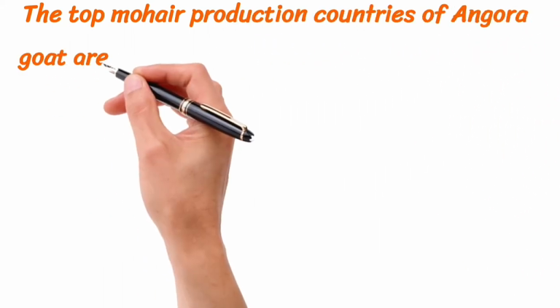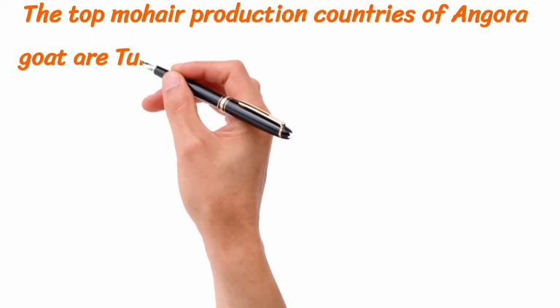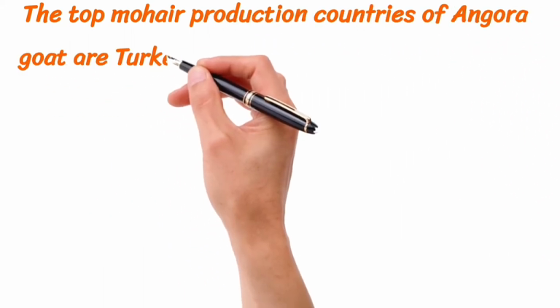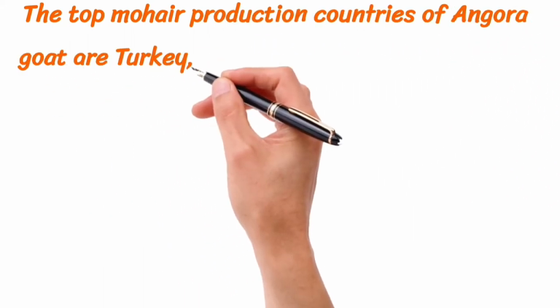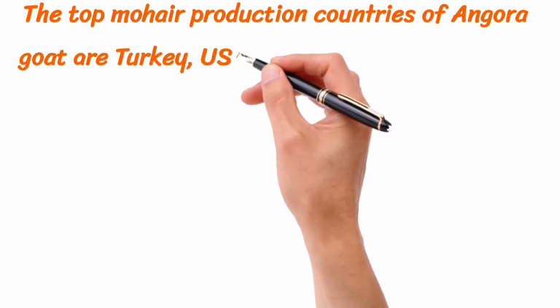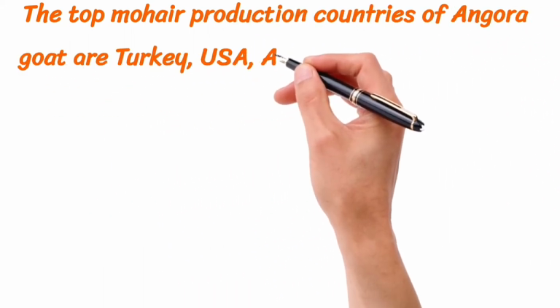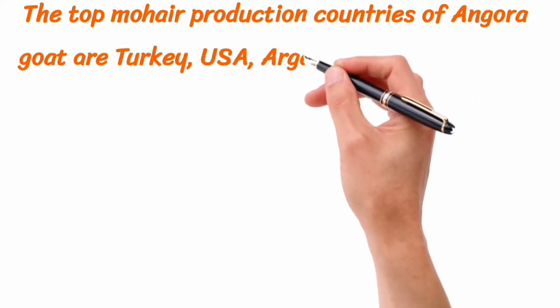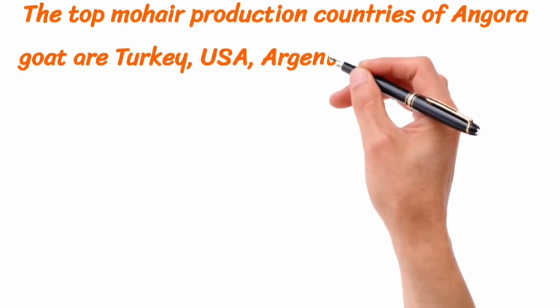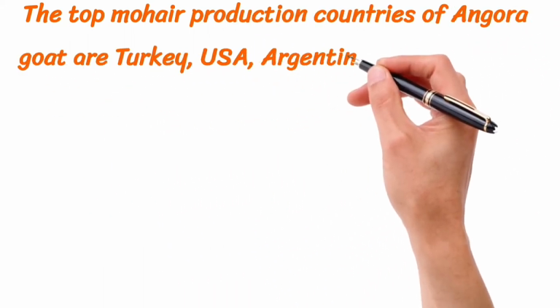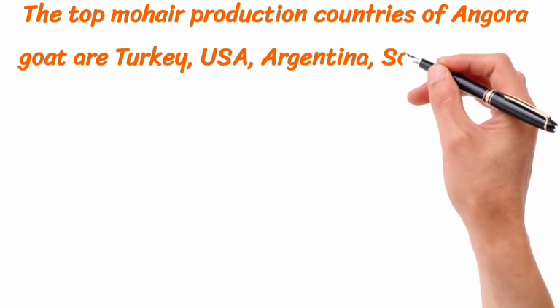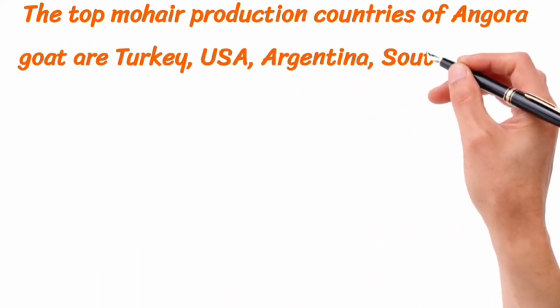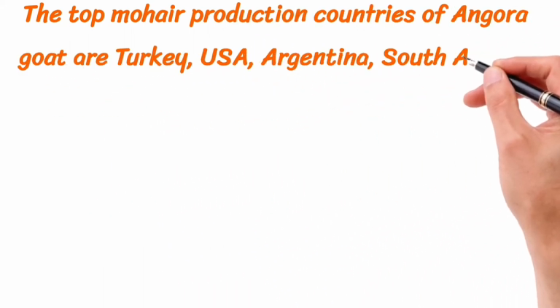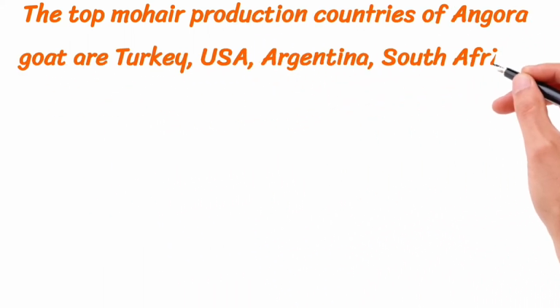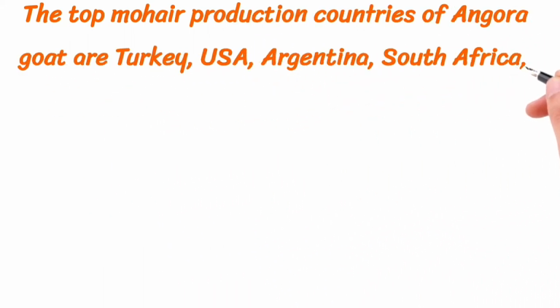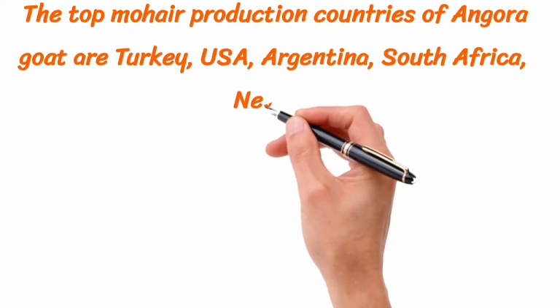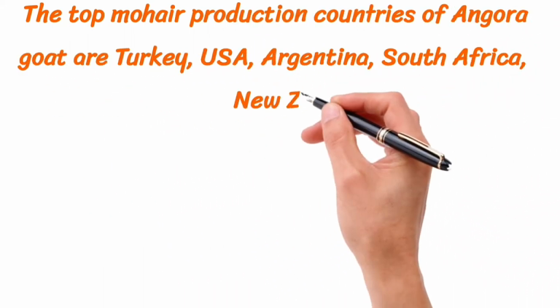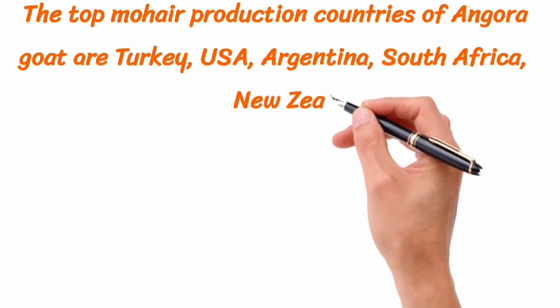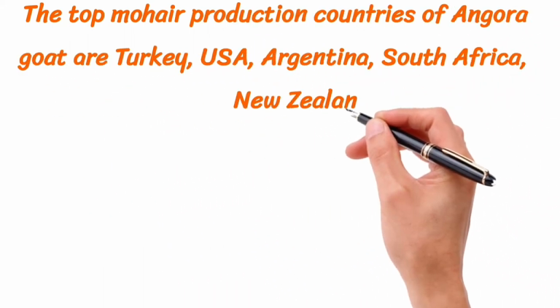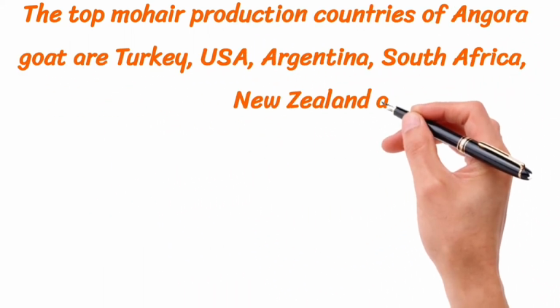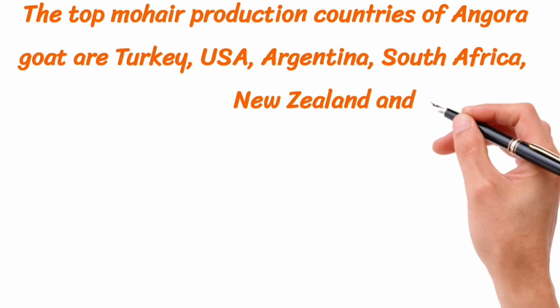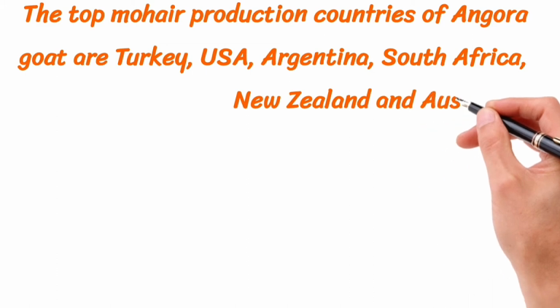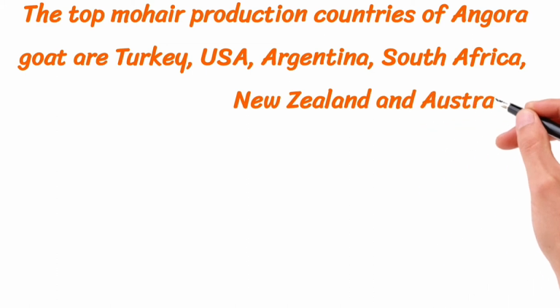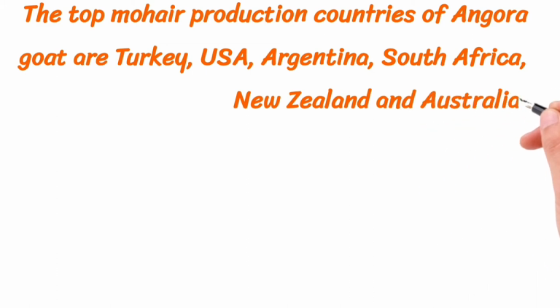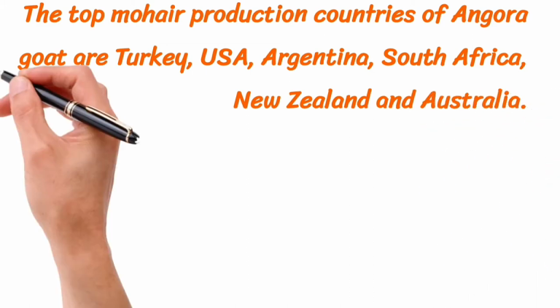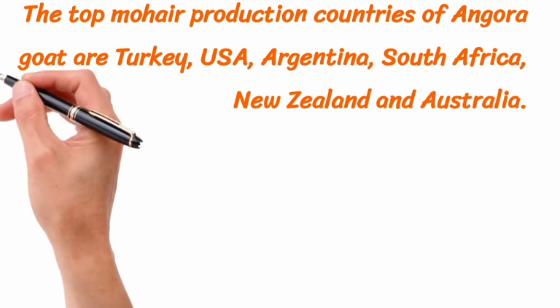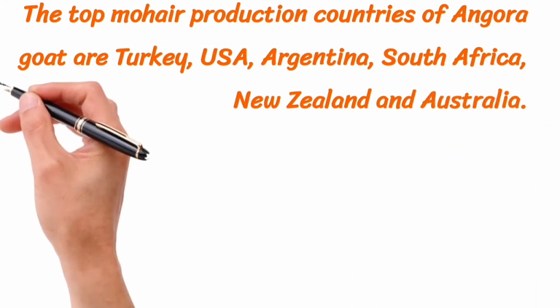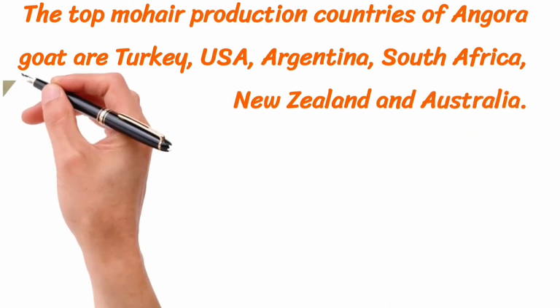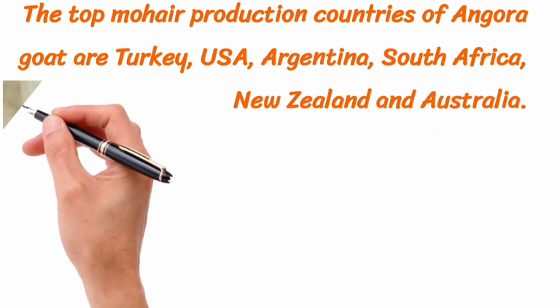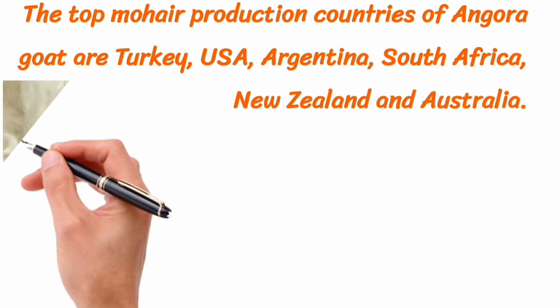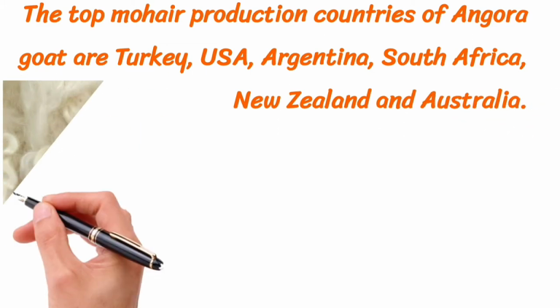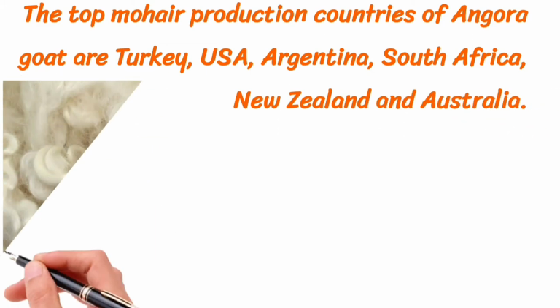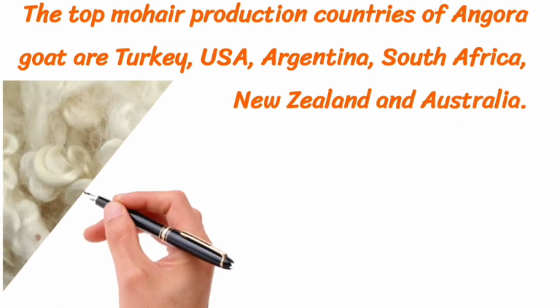USA, Argentina, South Africa, New Zealand, and Australia.